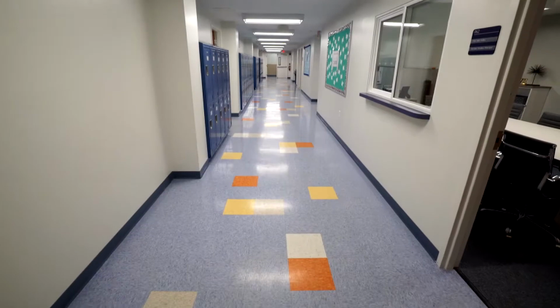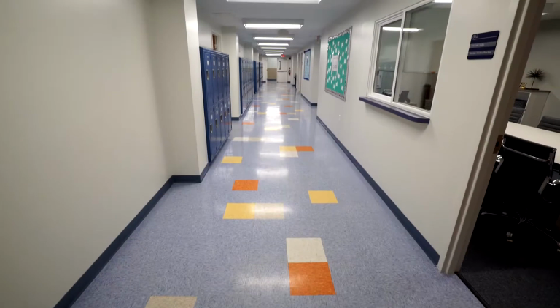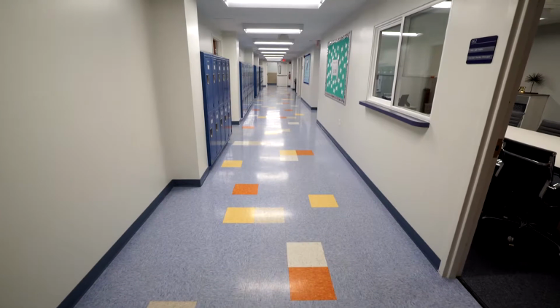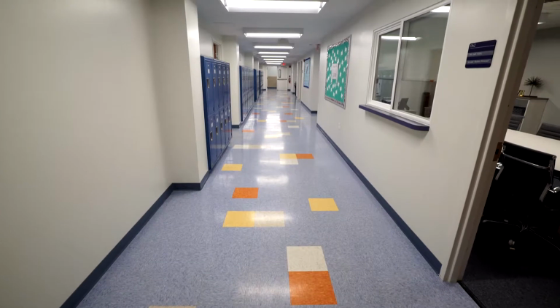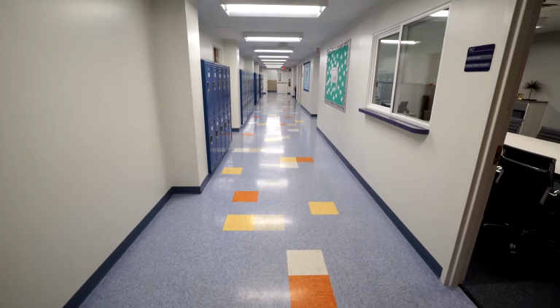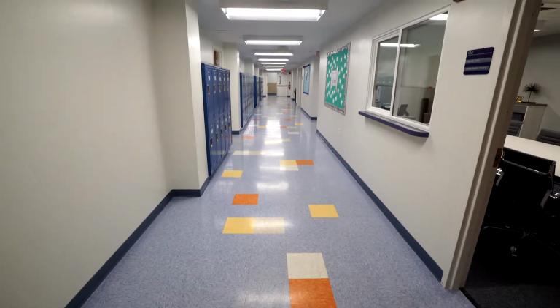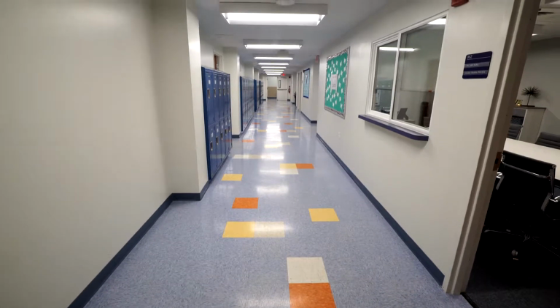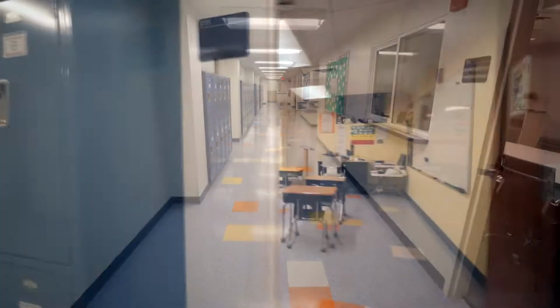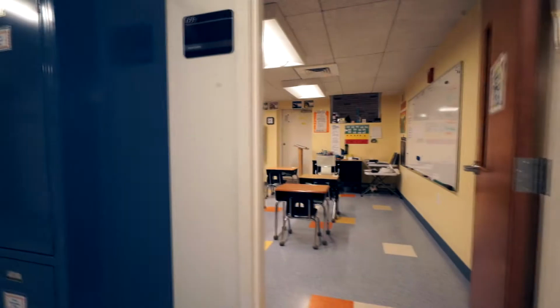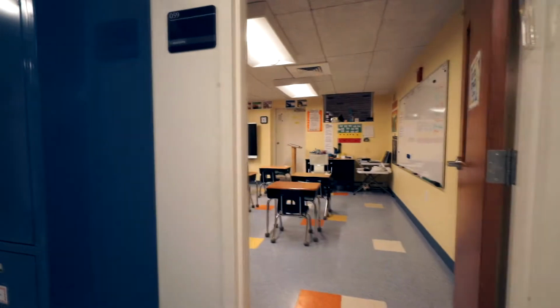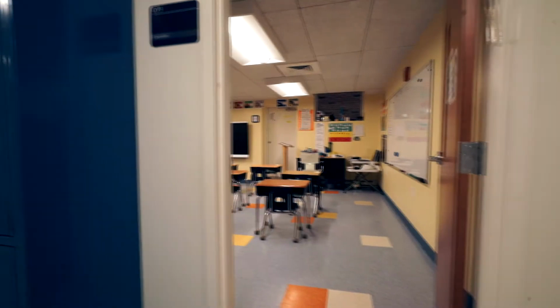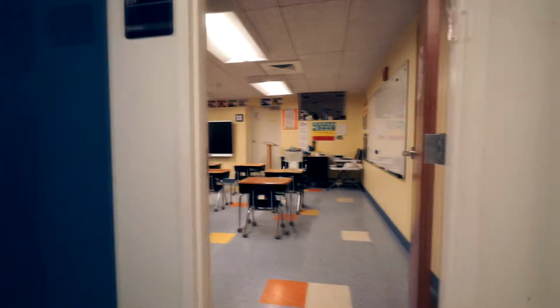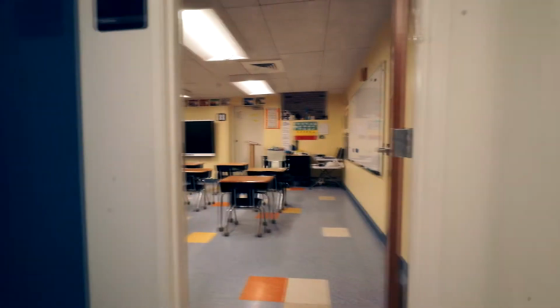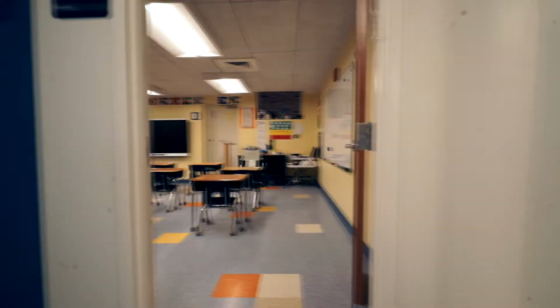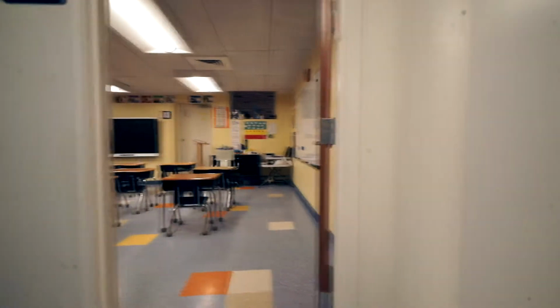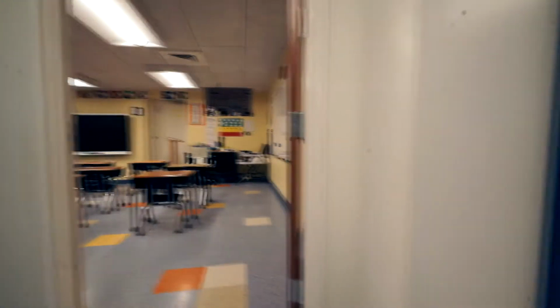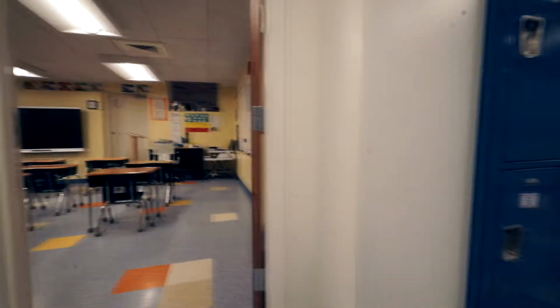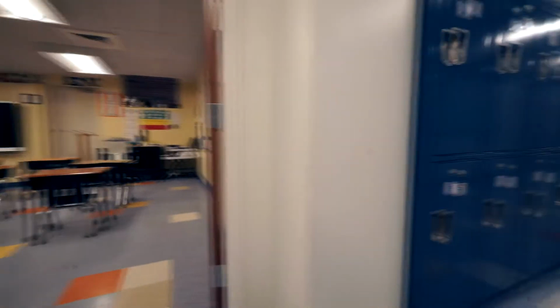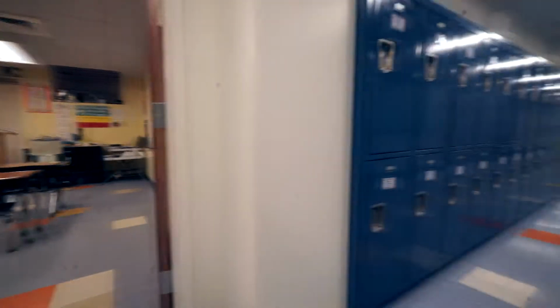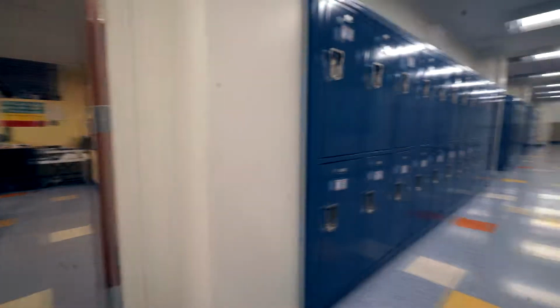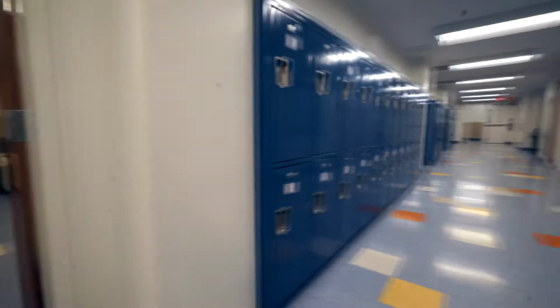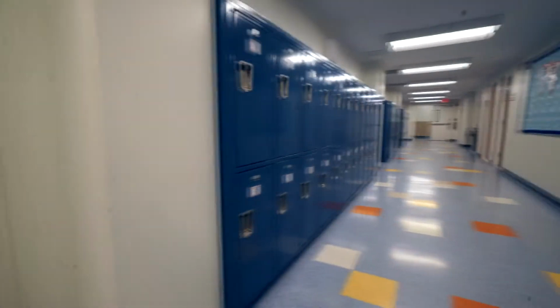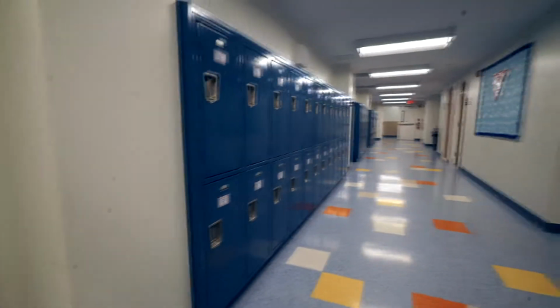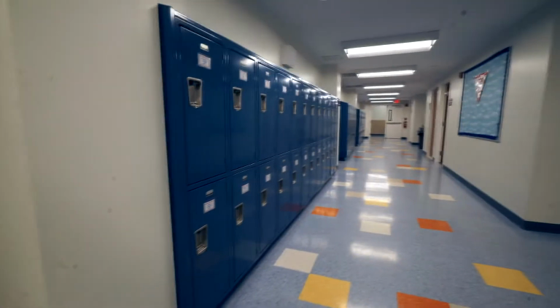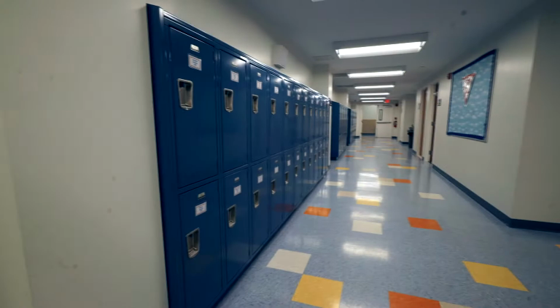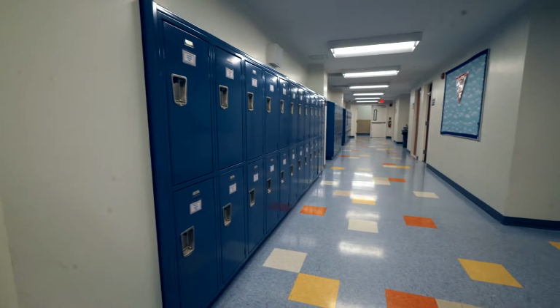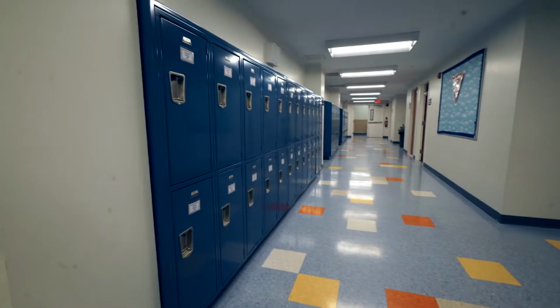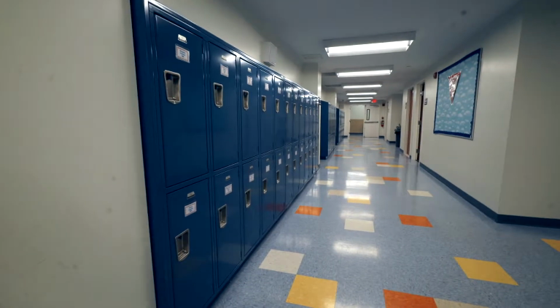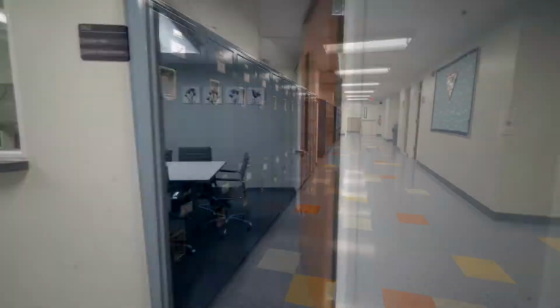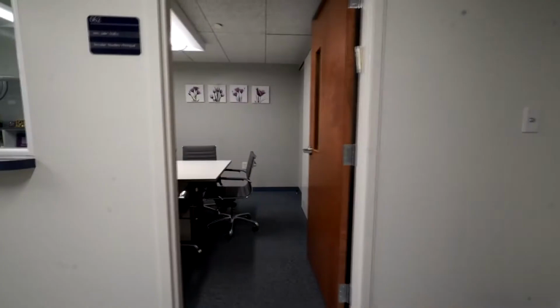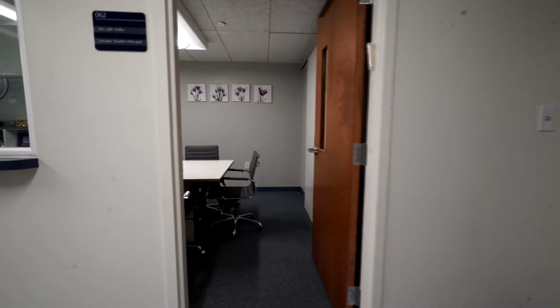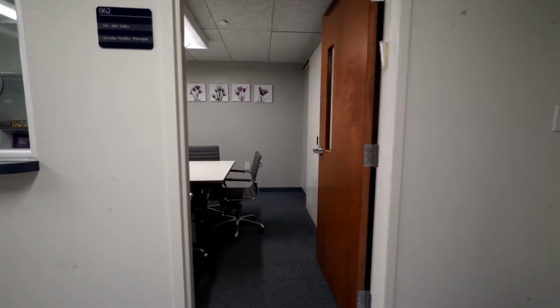Oh, wow. Look at the colored tiles. The kids must love it. They probably even tried to jump from one colored tile to the next.